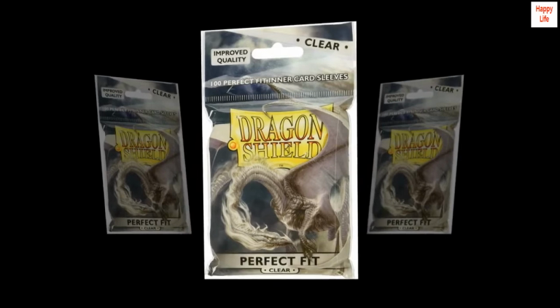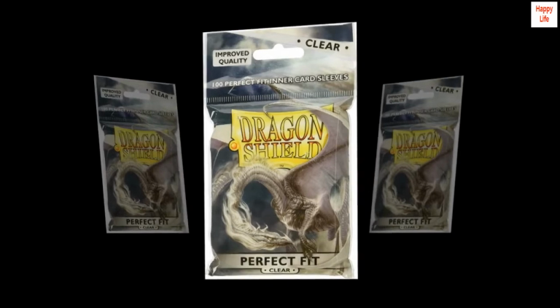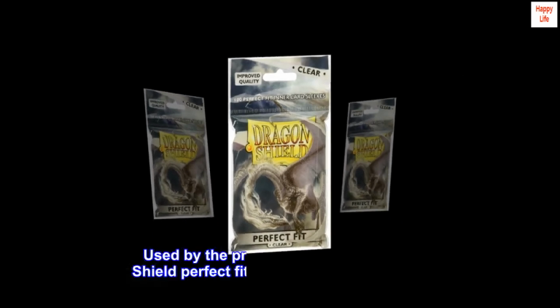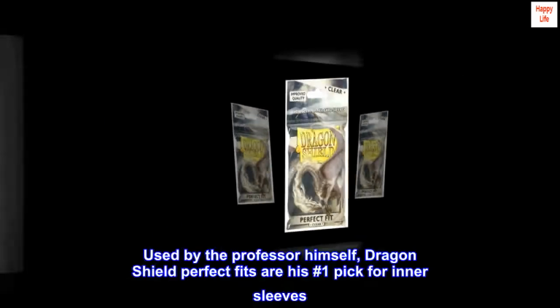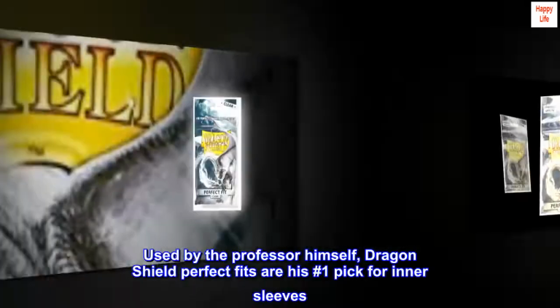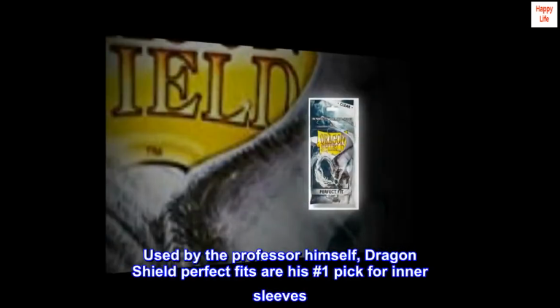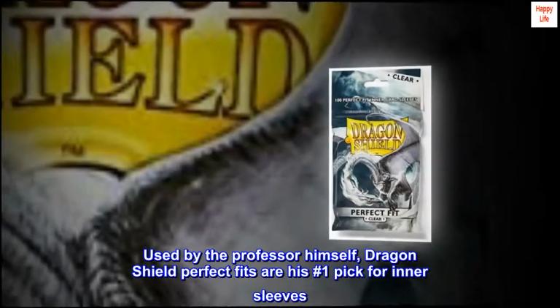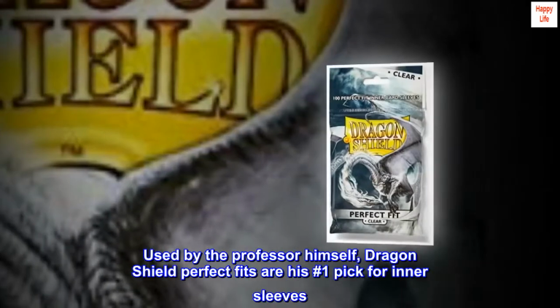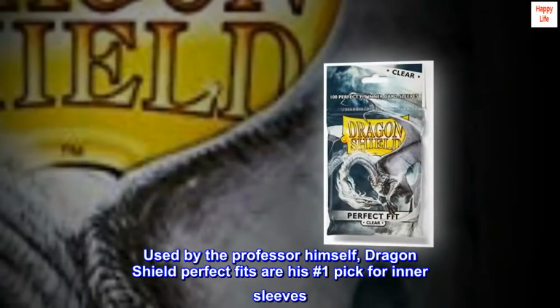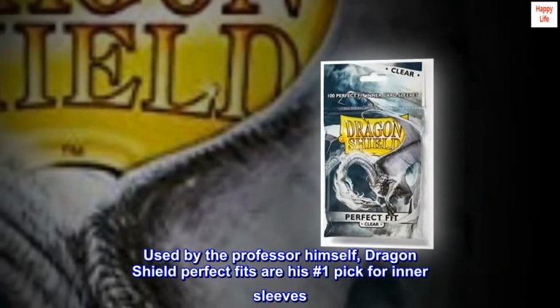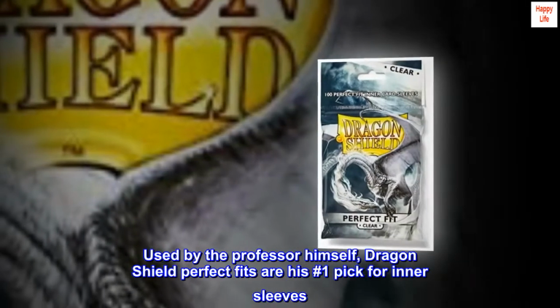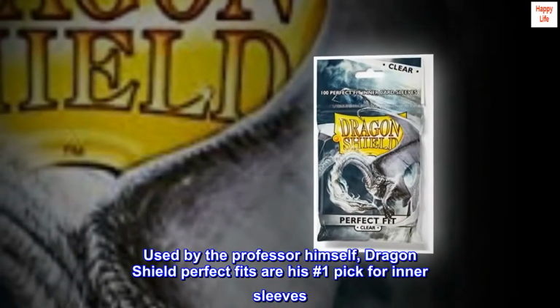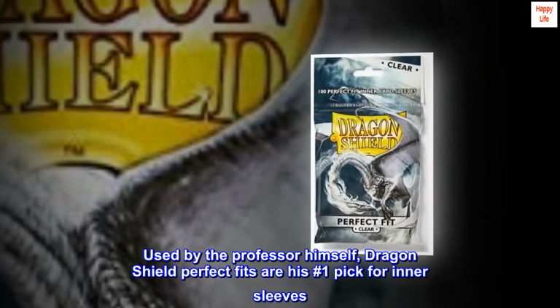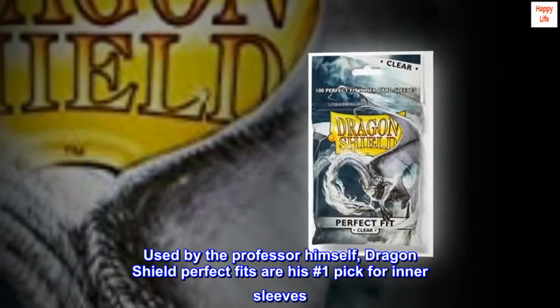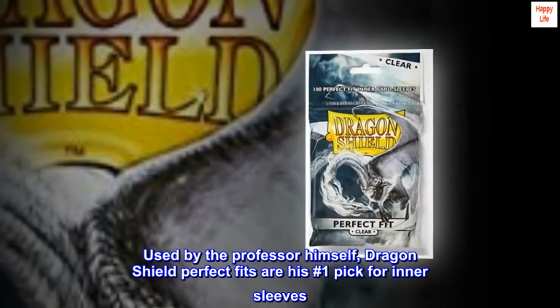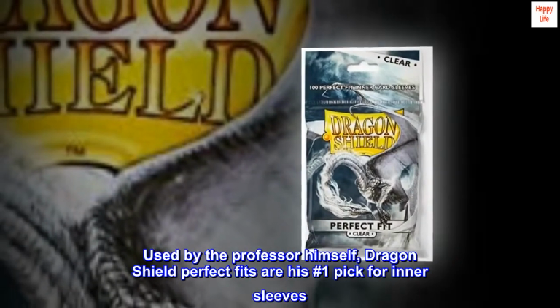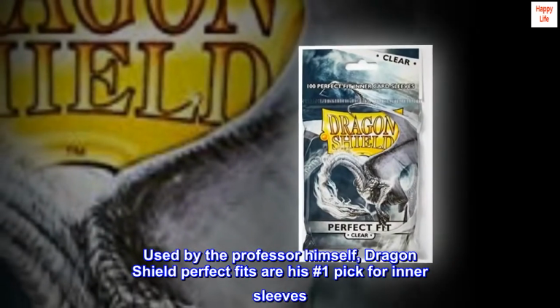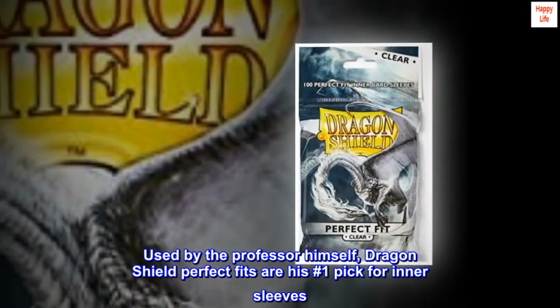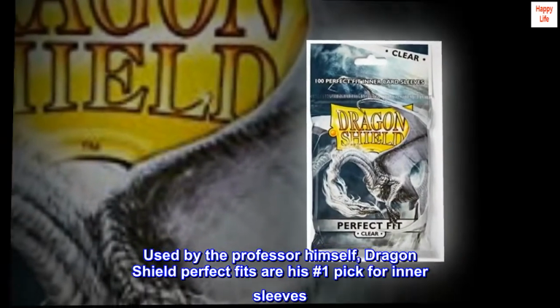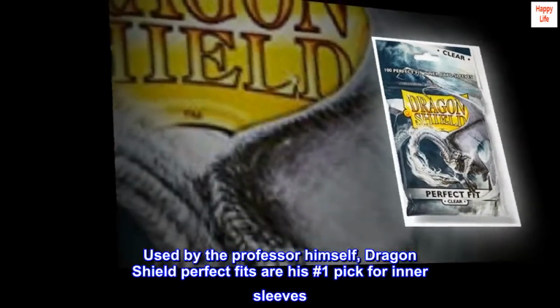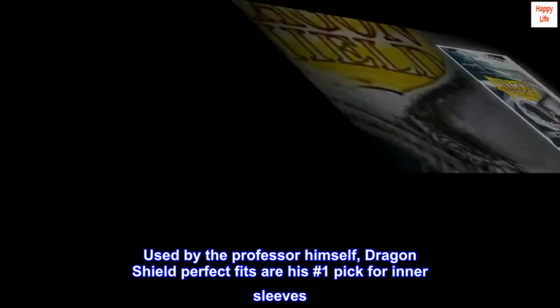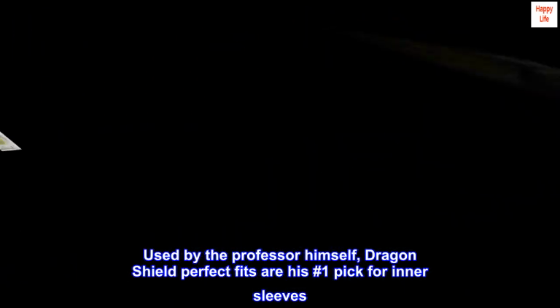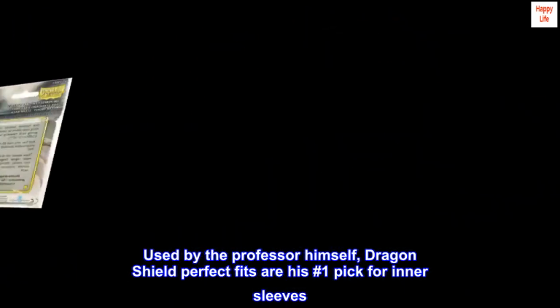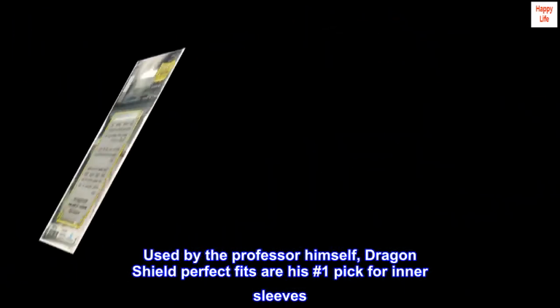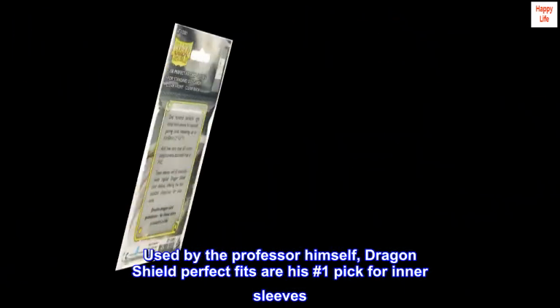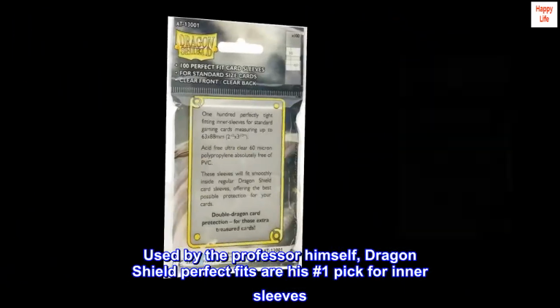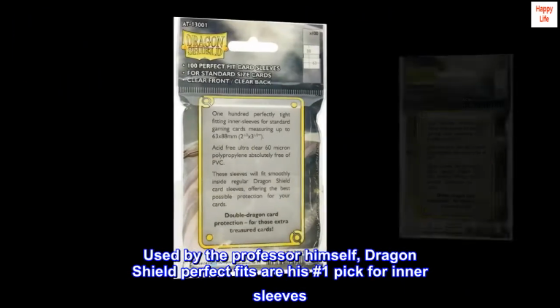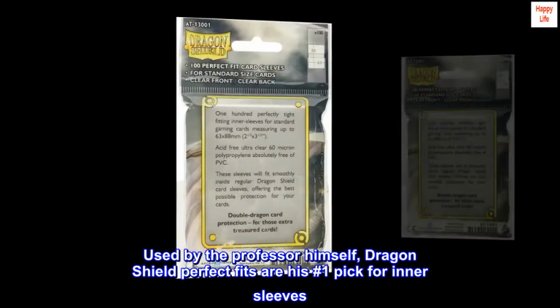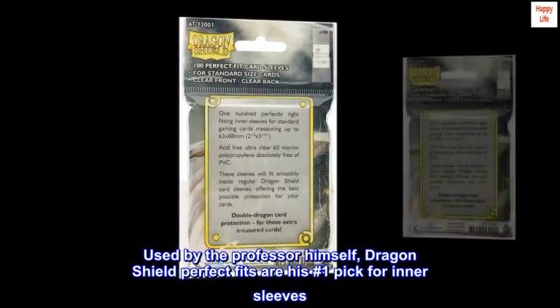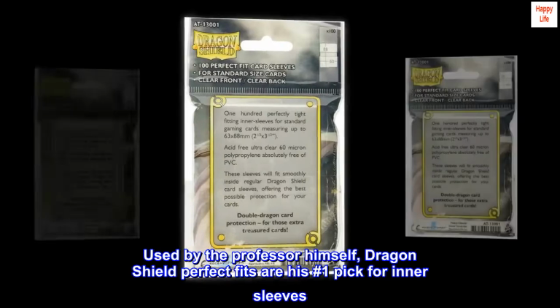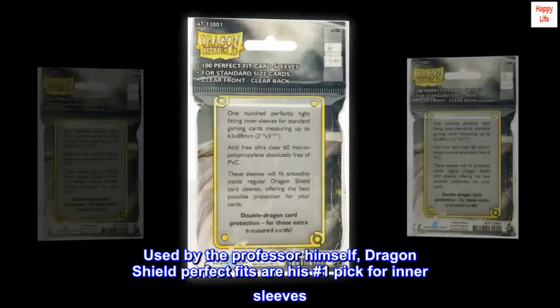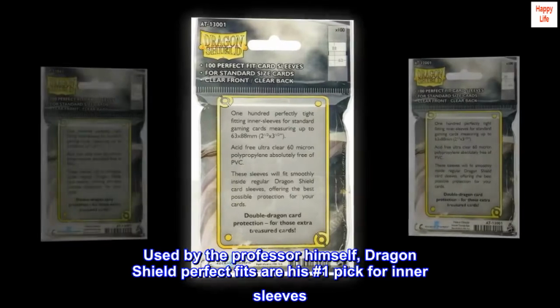Used by the professor himself — Dragon Shield Perfect Fits are his number one pick for inner sleeves.